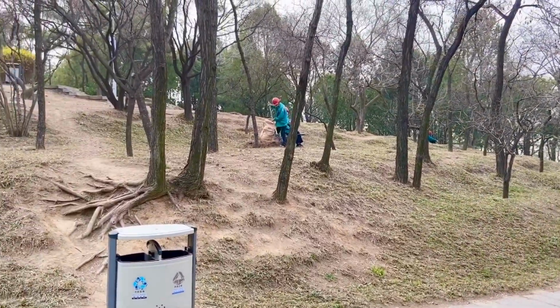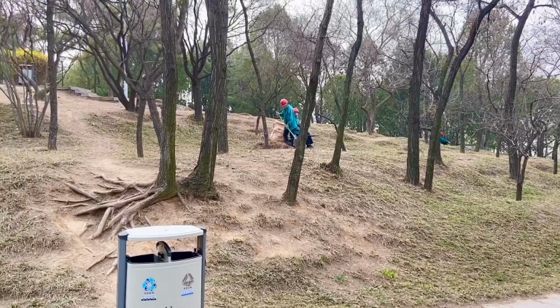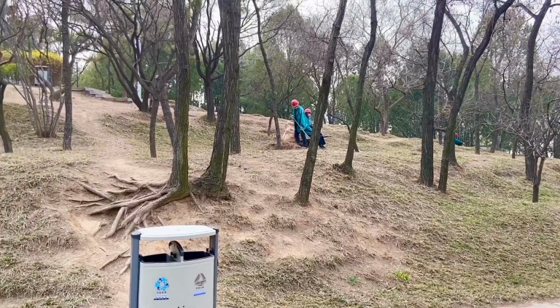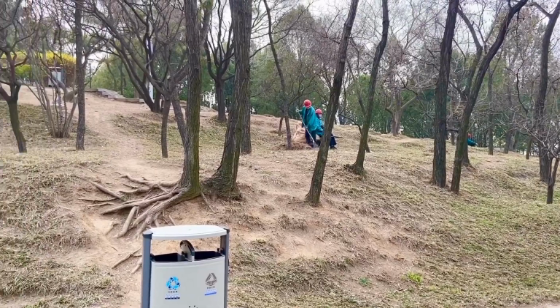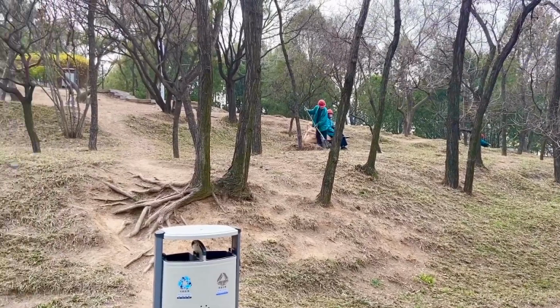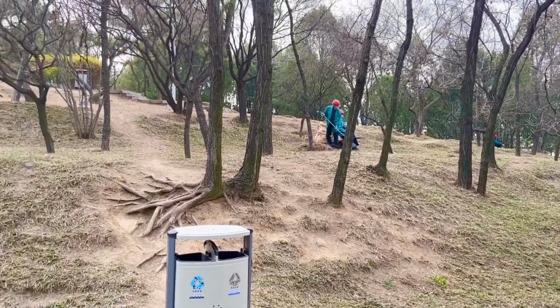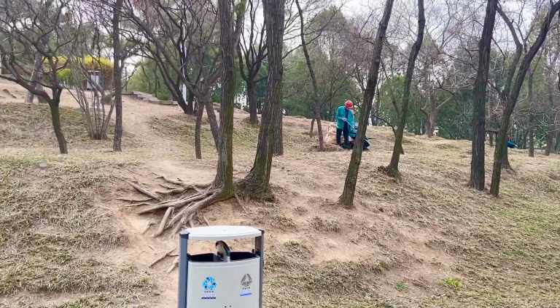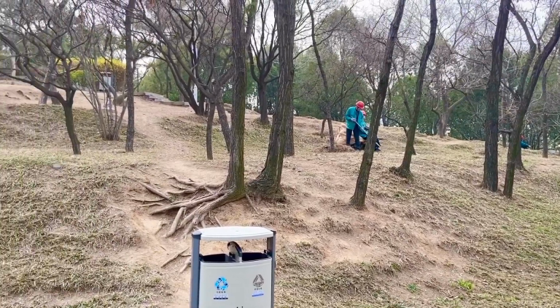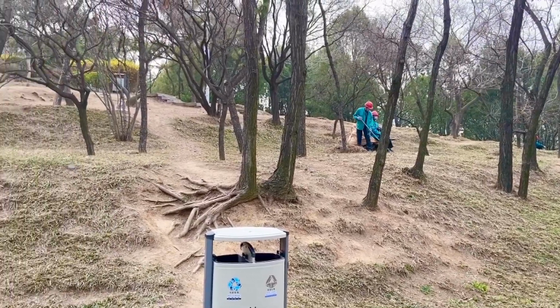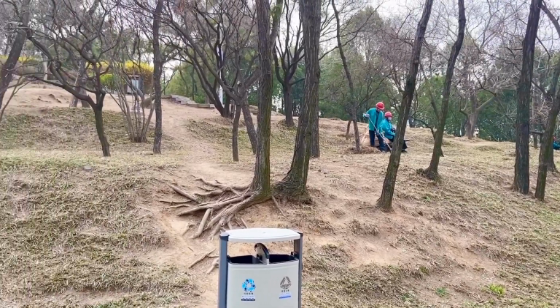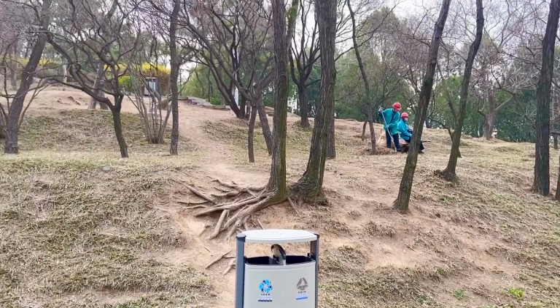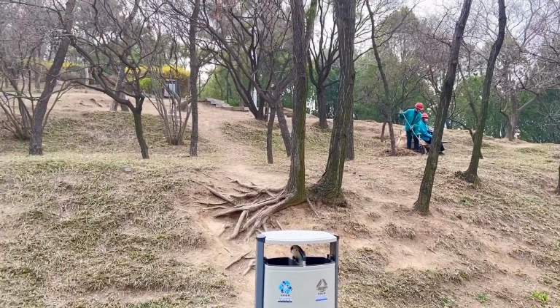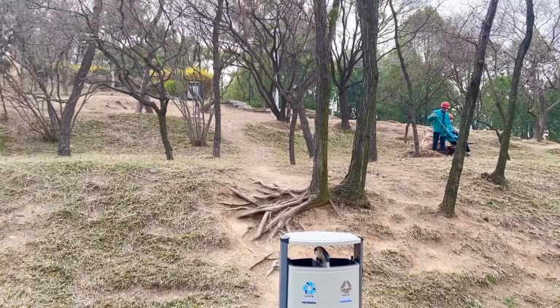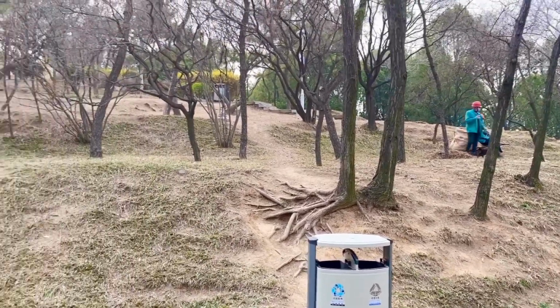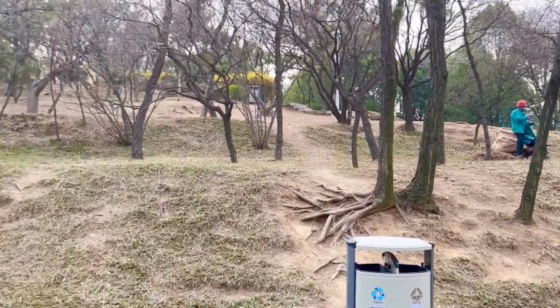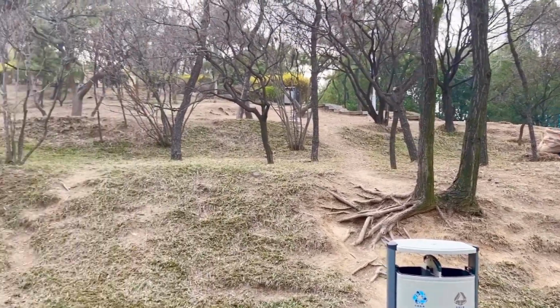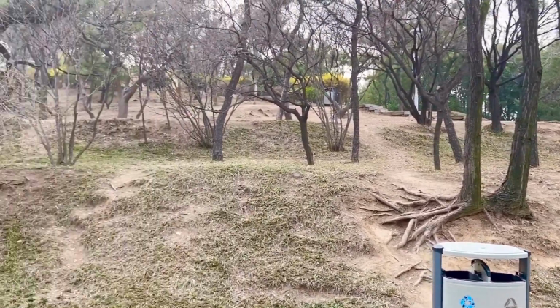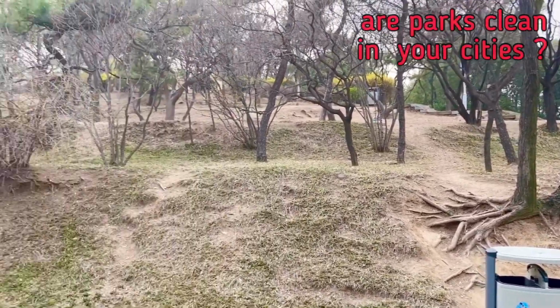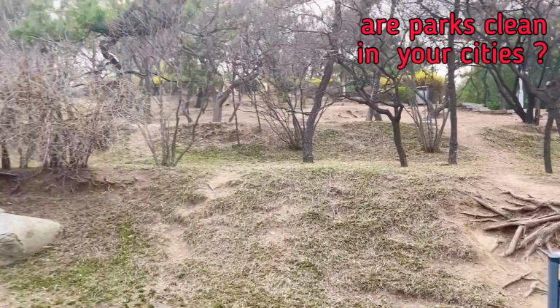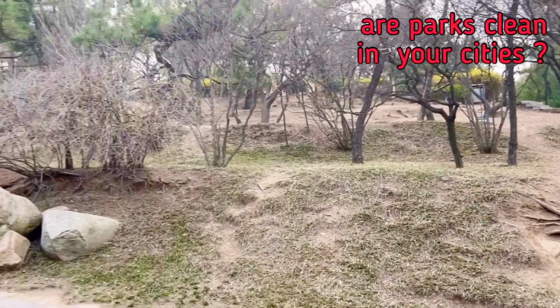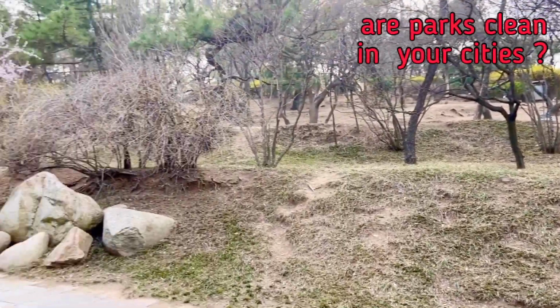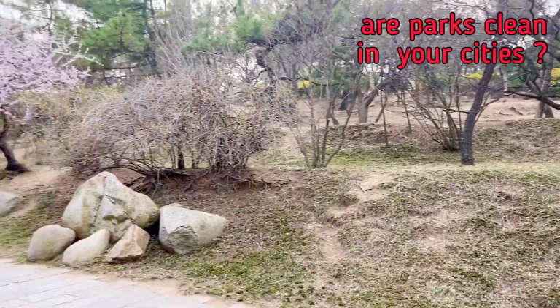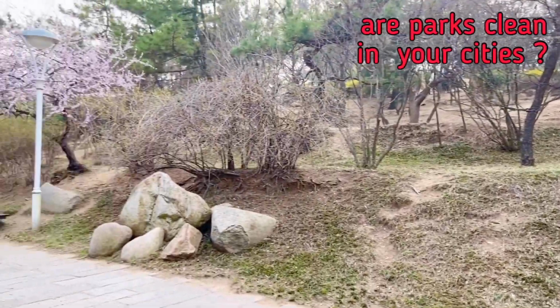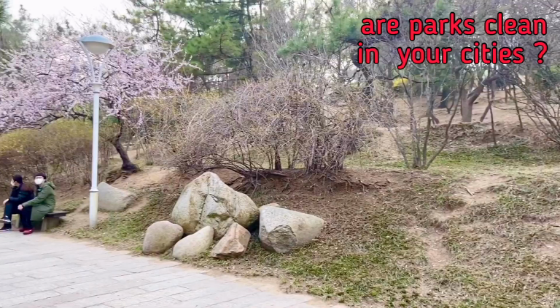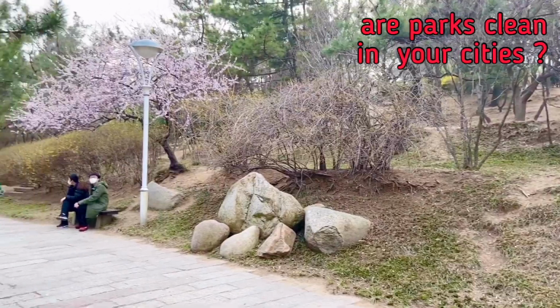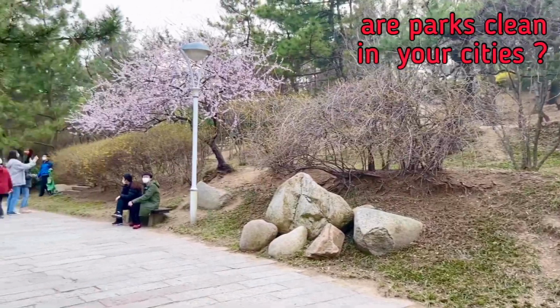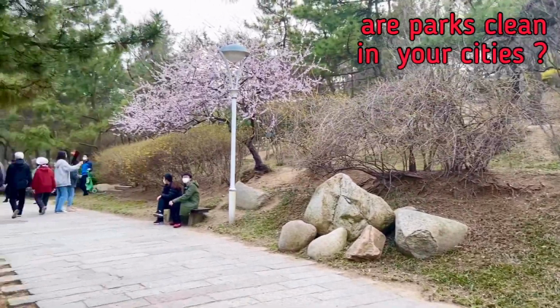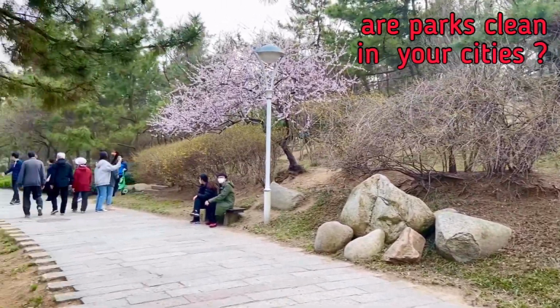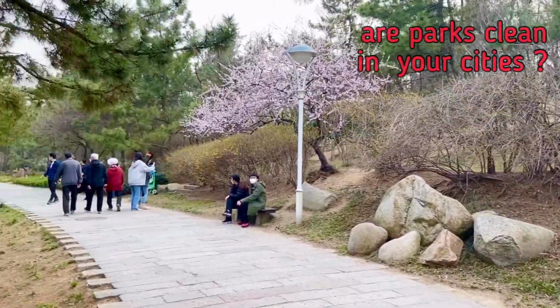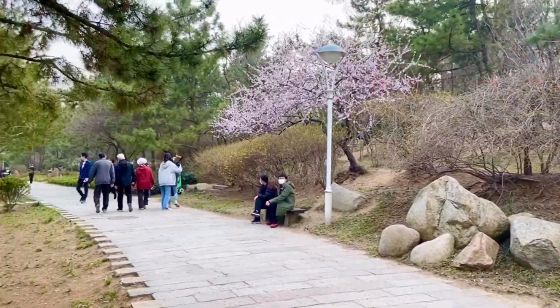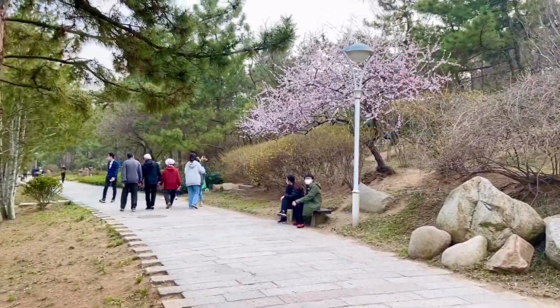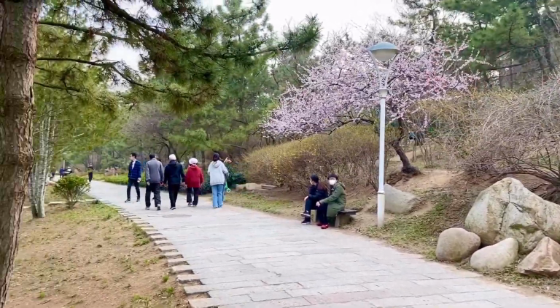In my country unfortunately it's not like this. How is it in your places? Also clean parks?